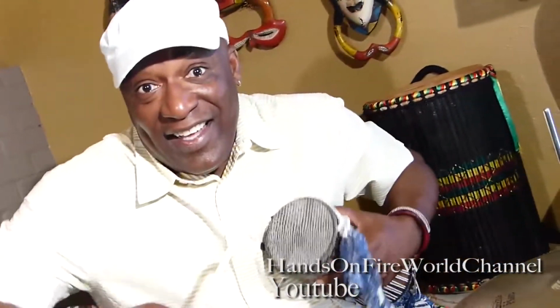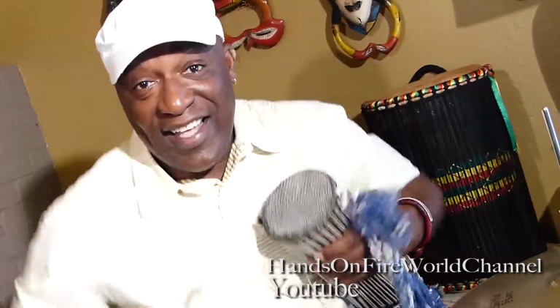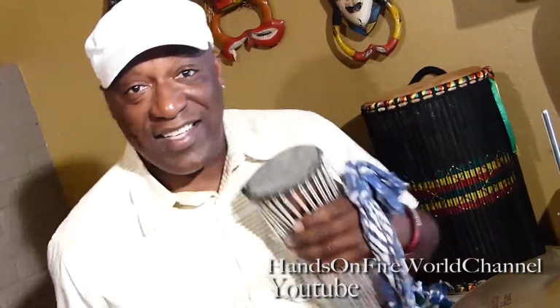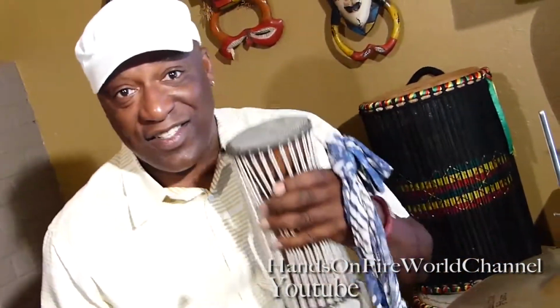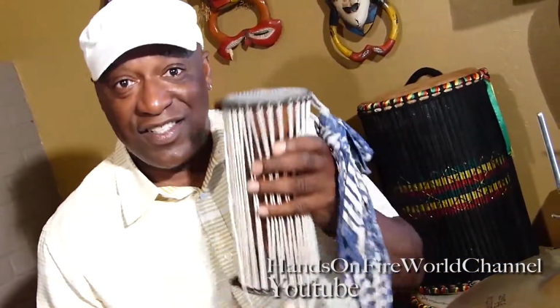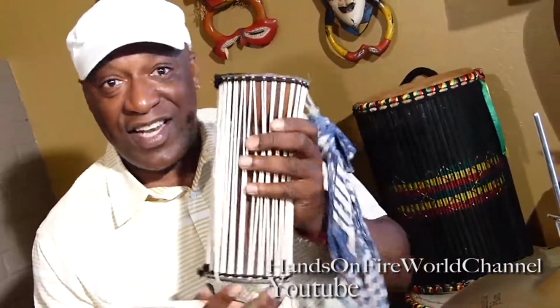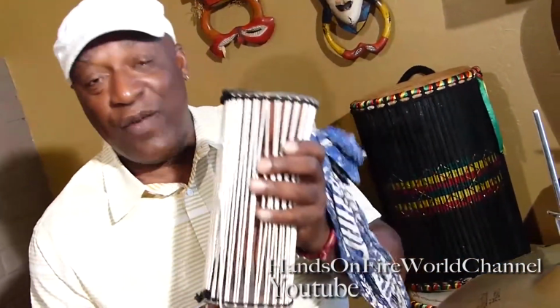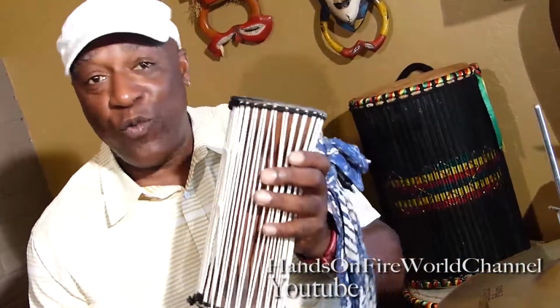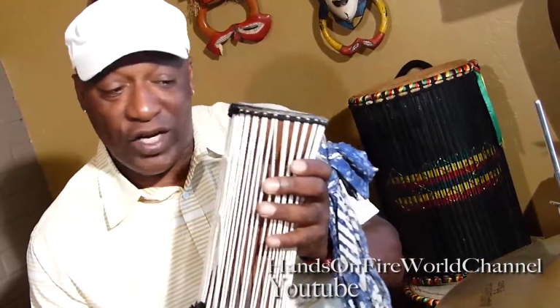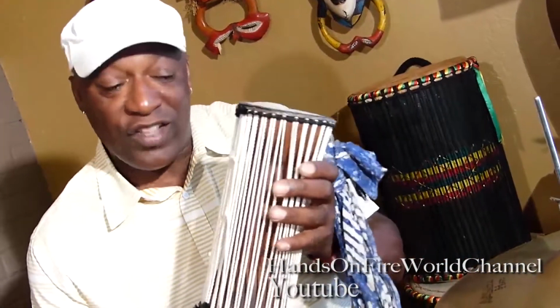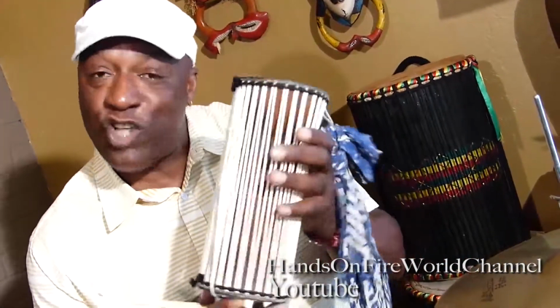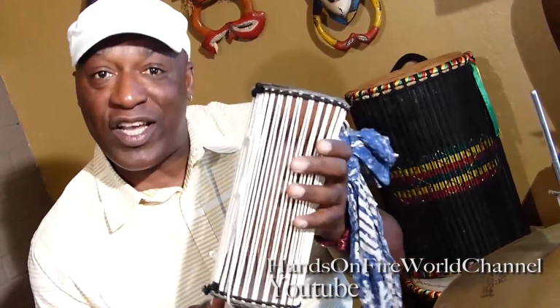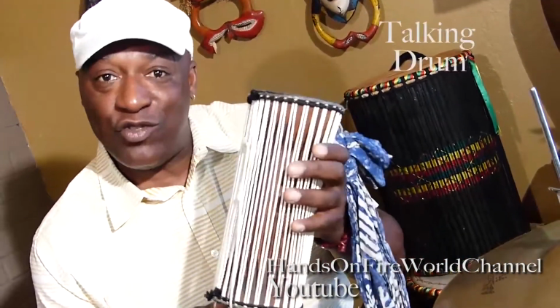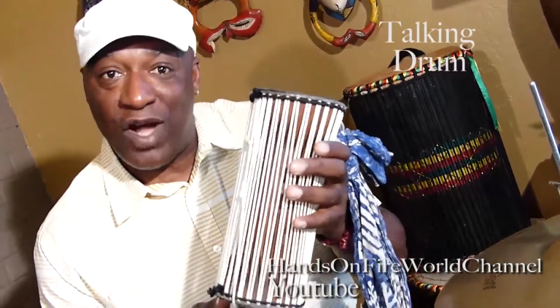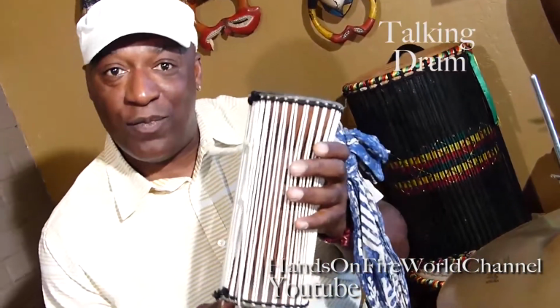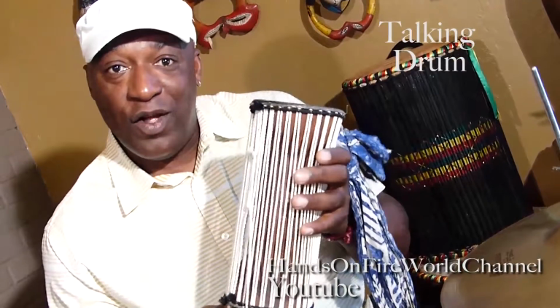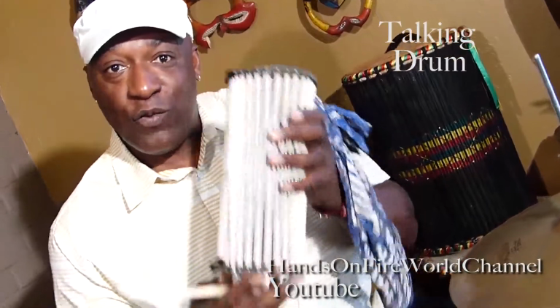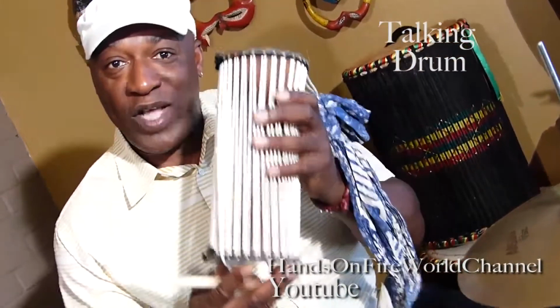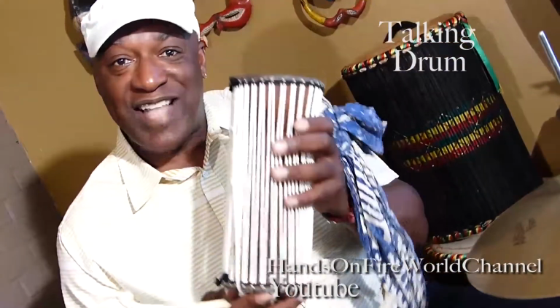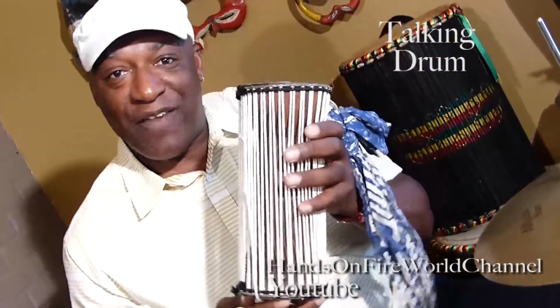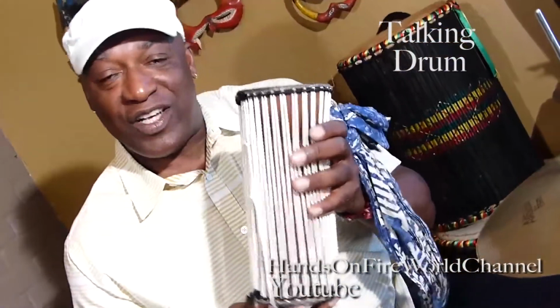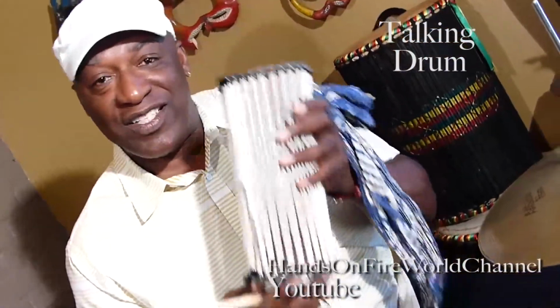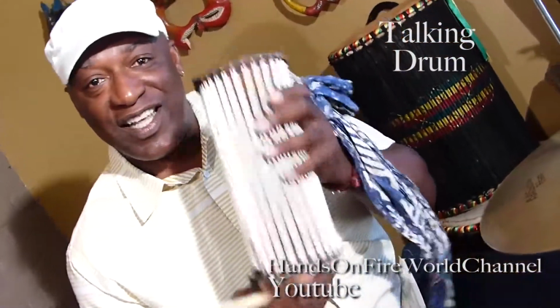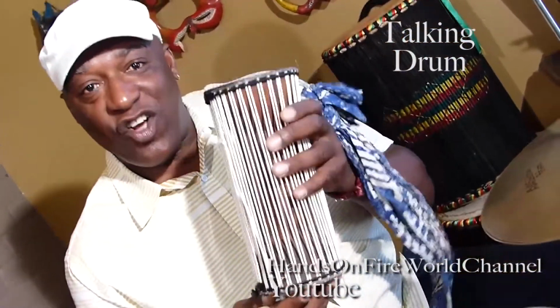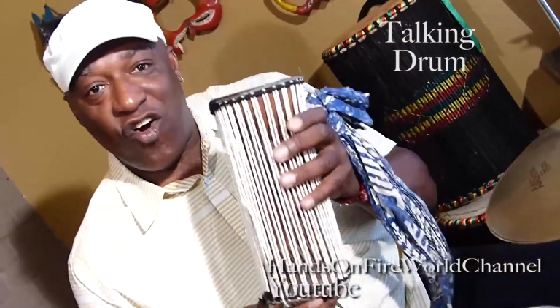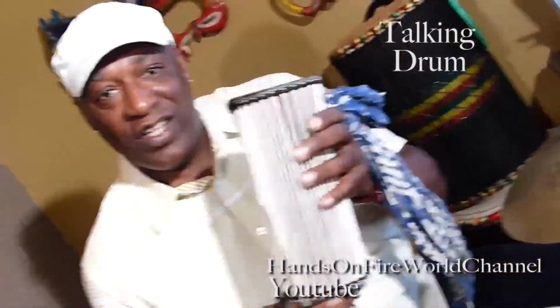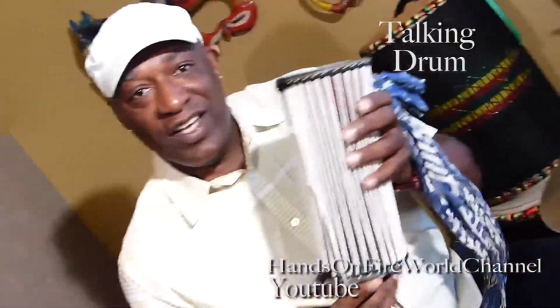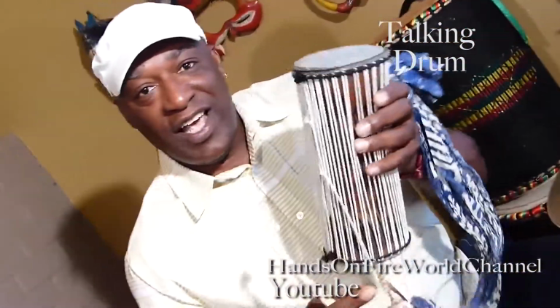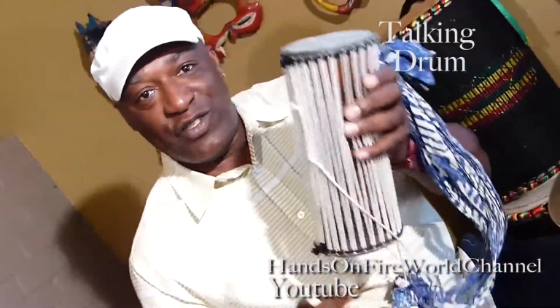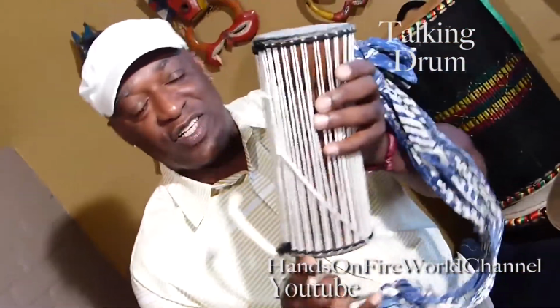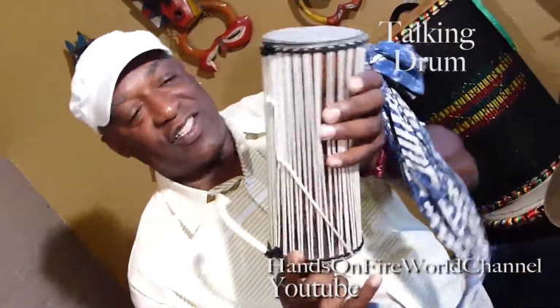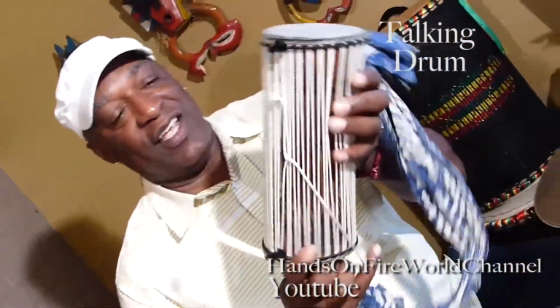Today we're working on the talking drum from West Africa, Senegal. As you can see...